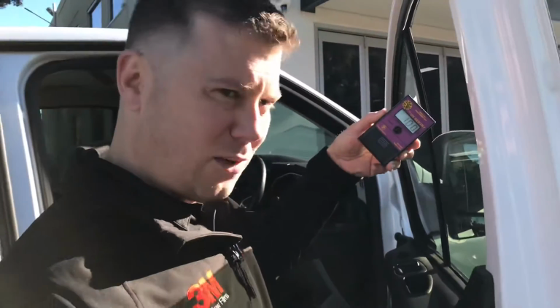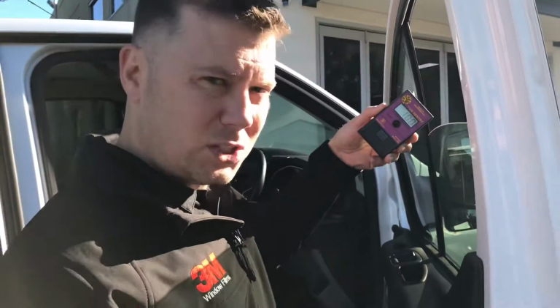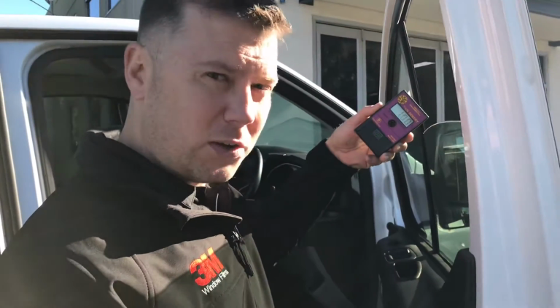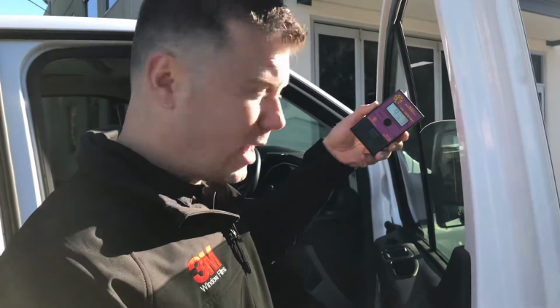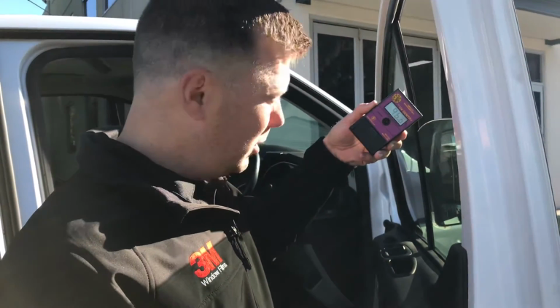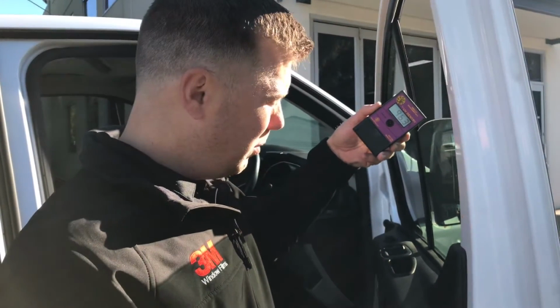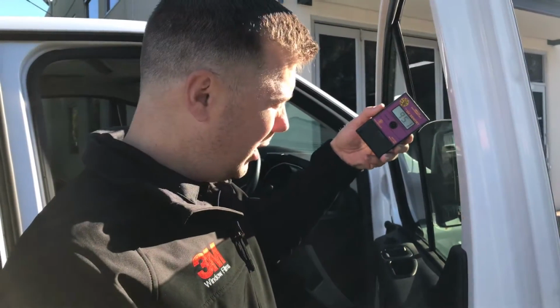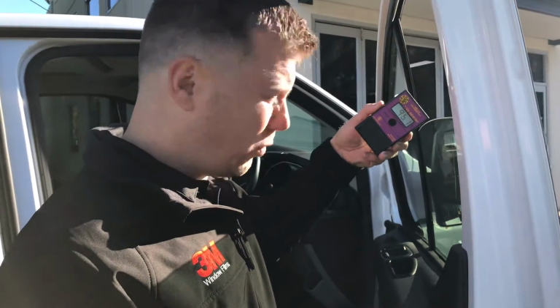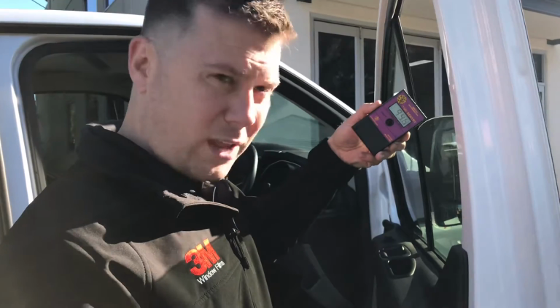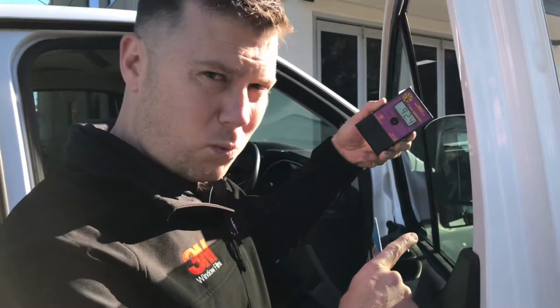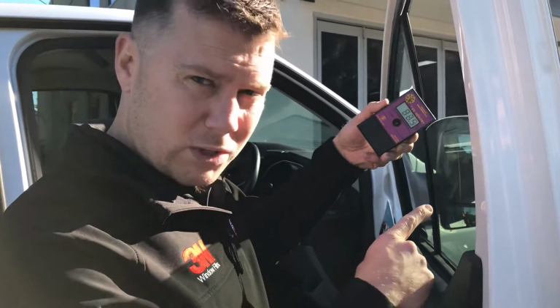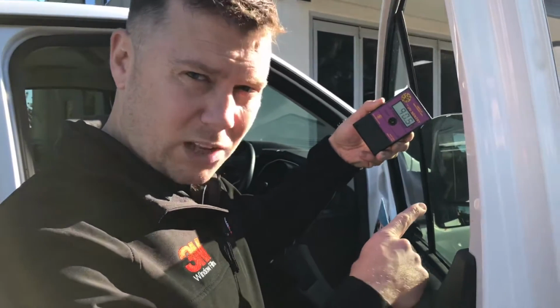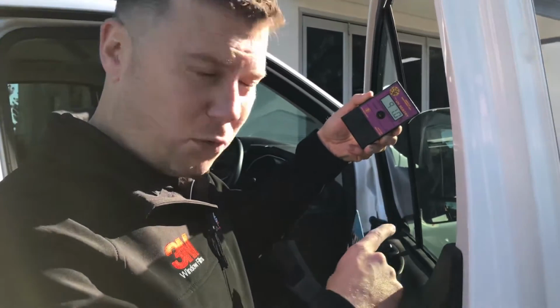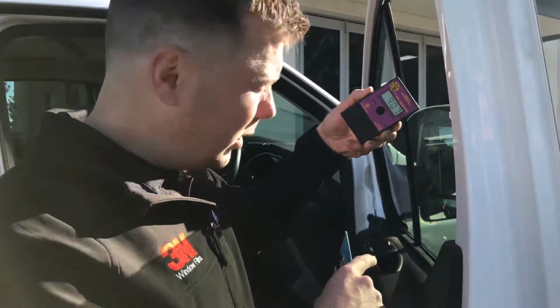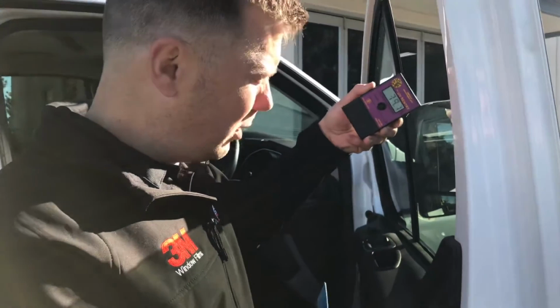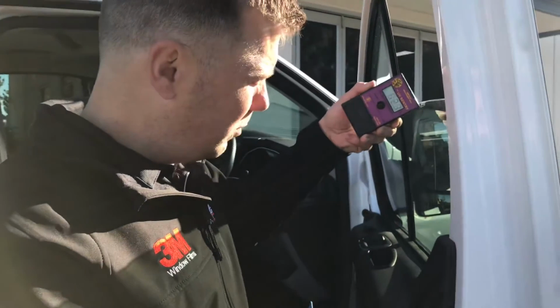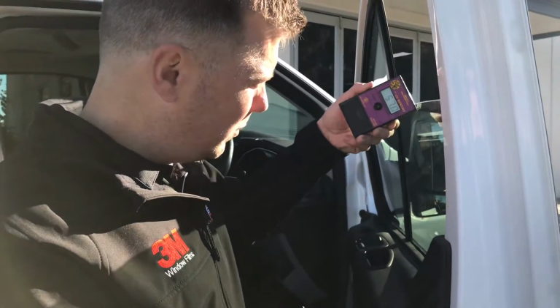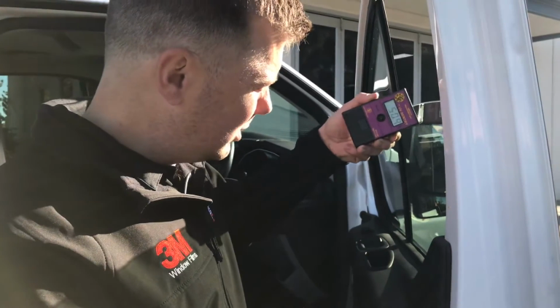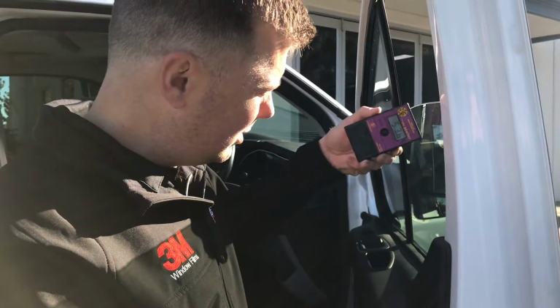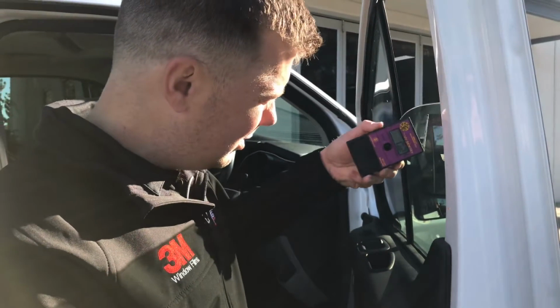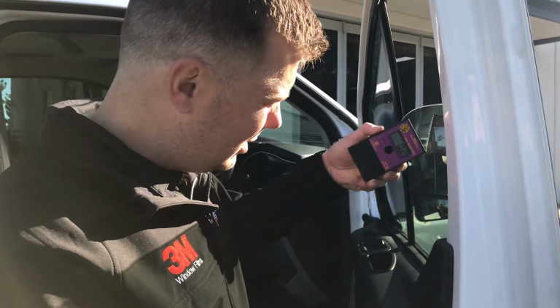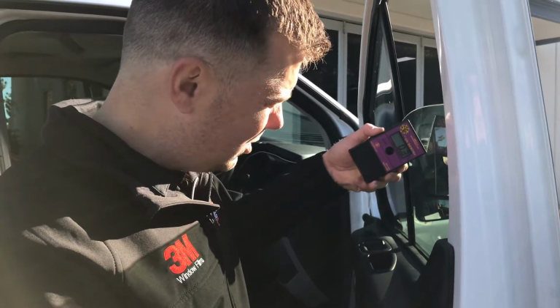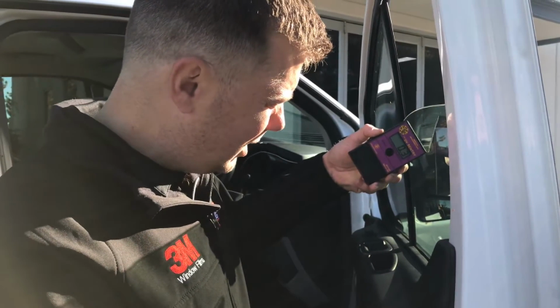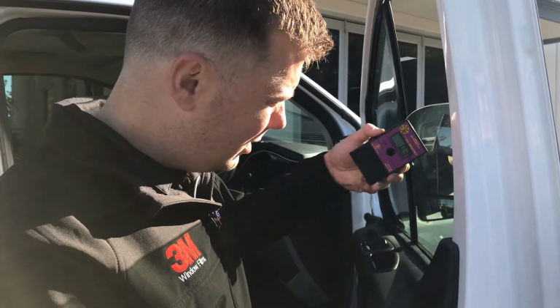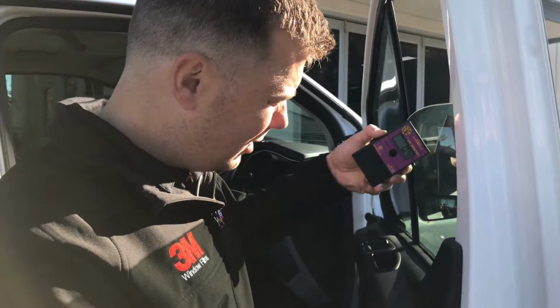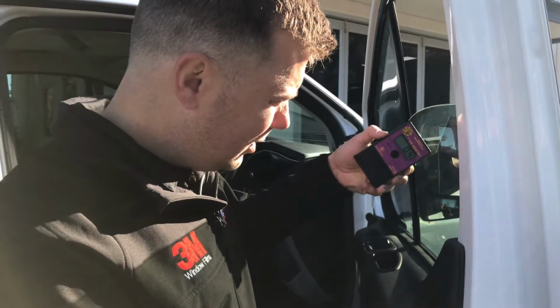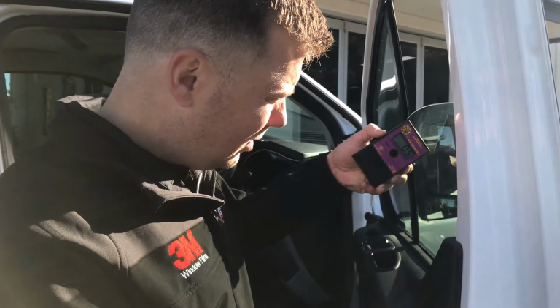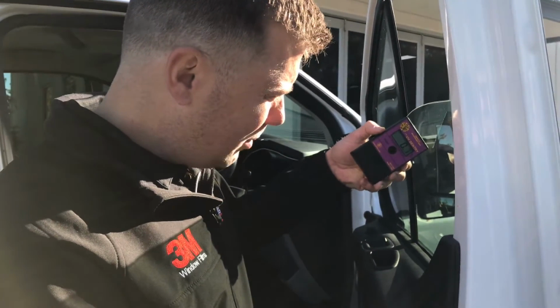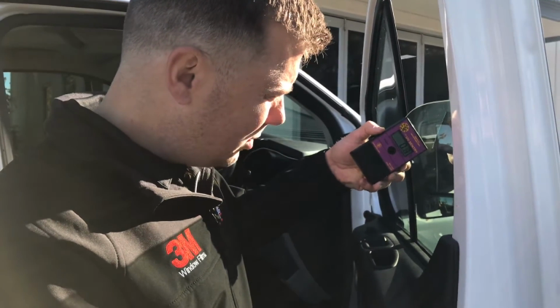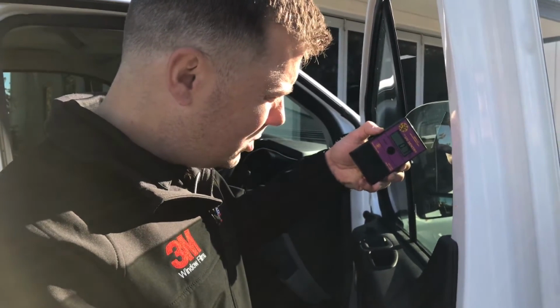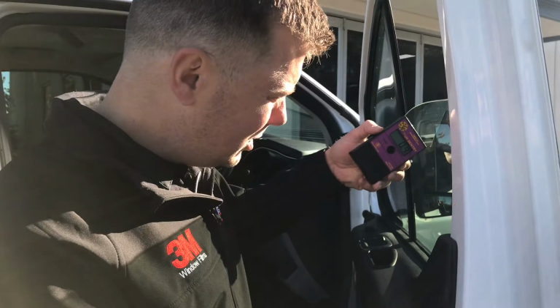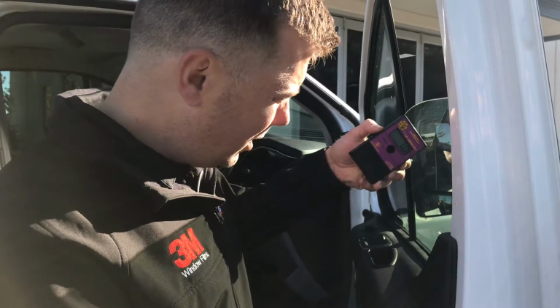Now if you just go down behind the 3M Crystalline 40 window film that we've got installed here, look how much it reduces by.